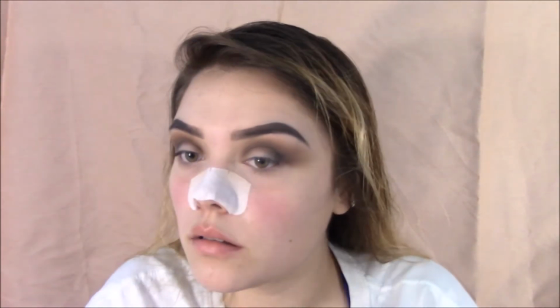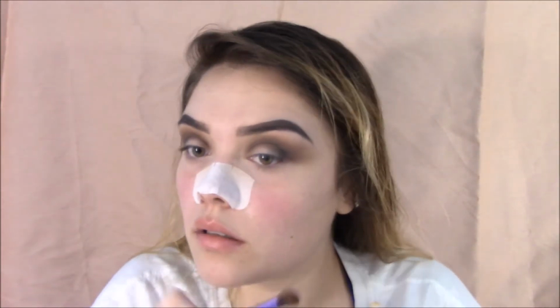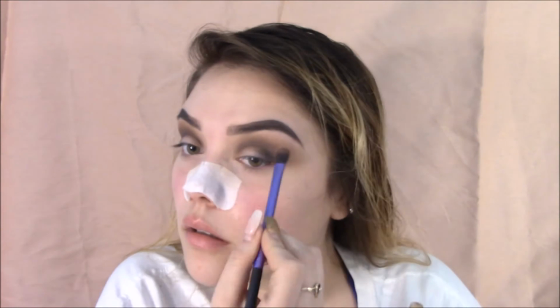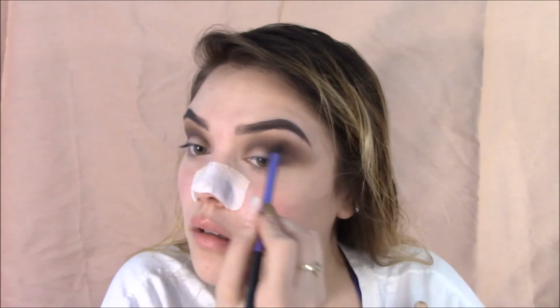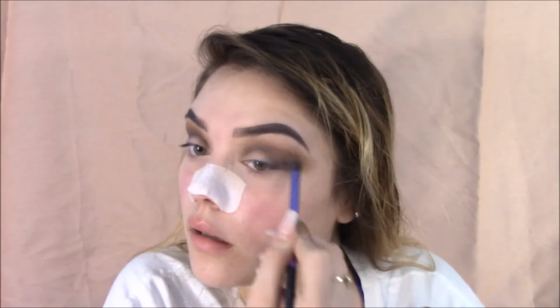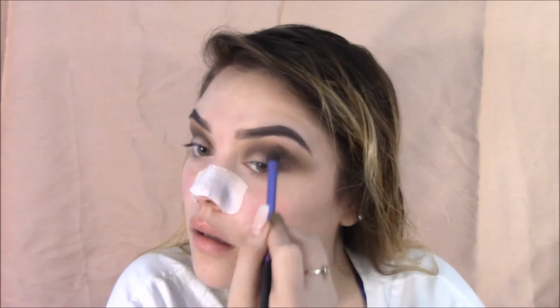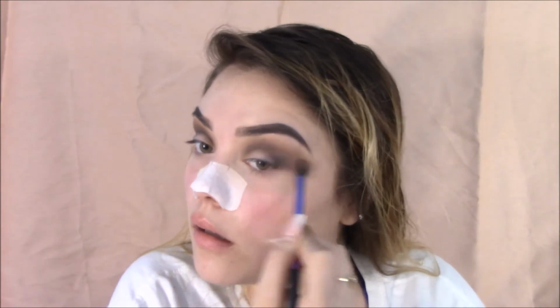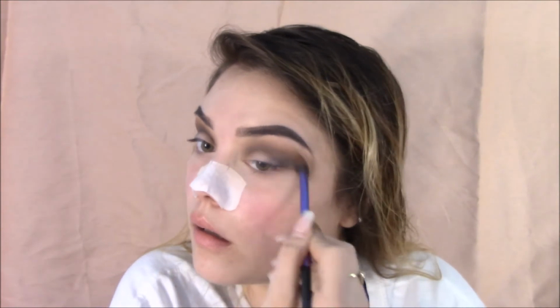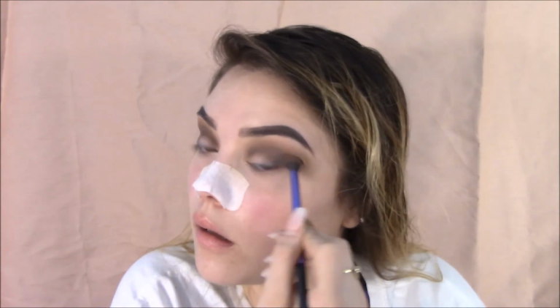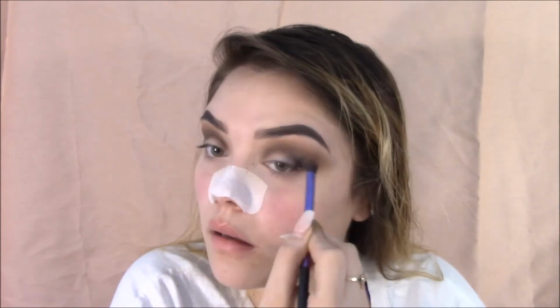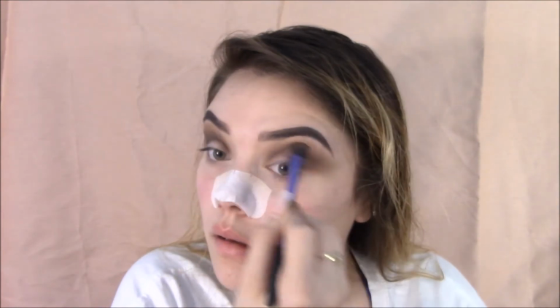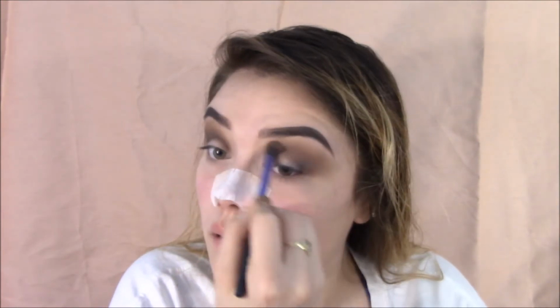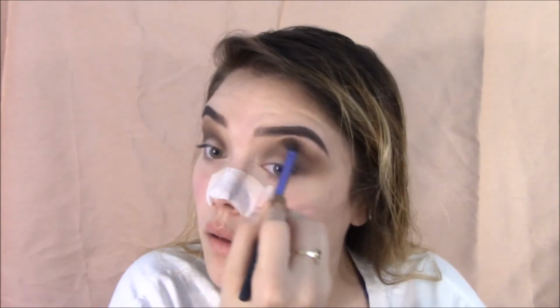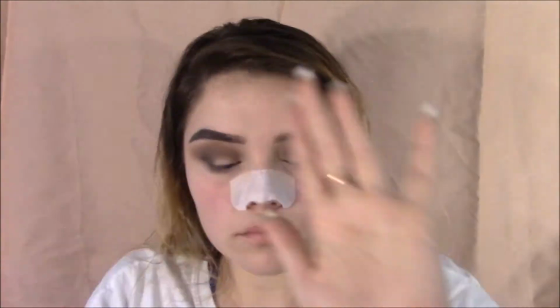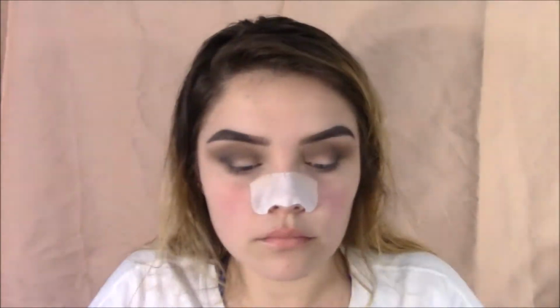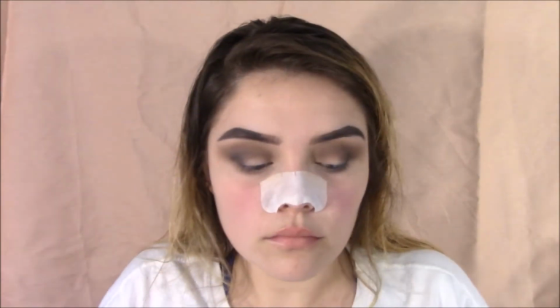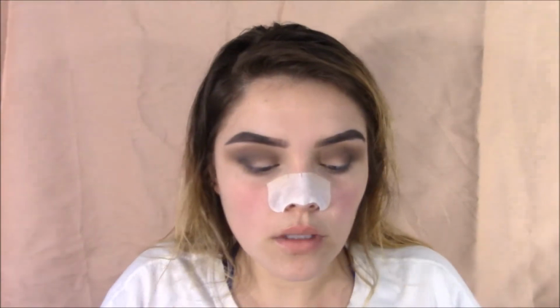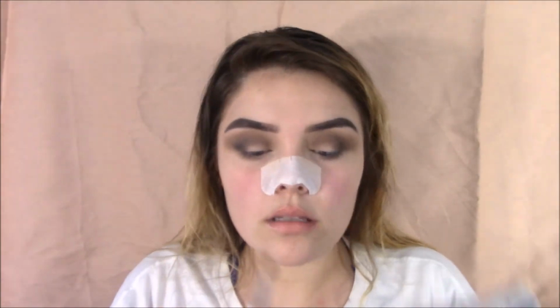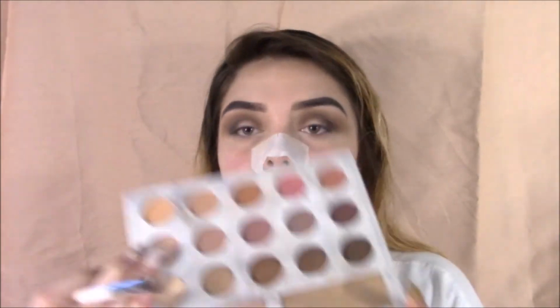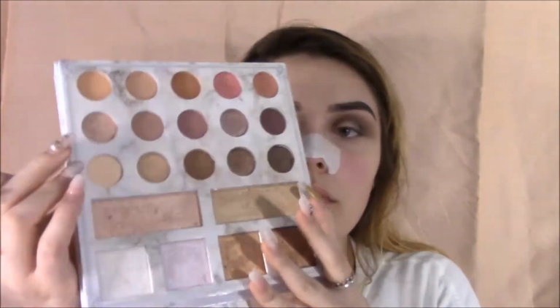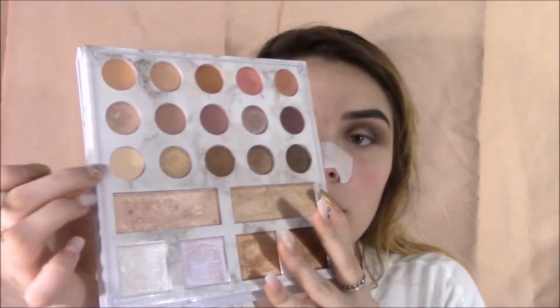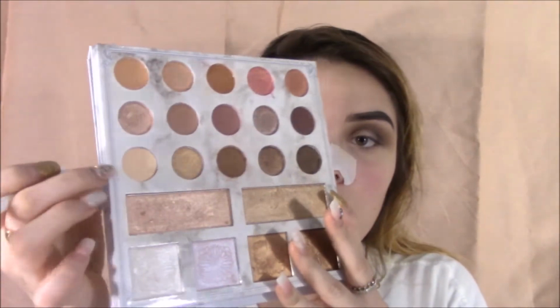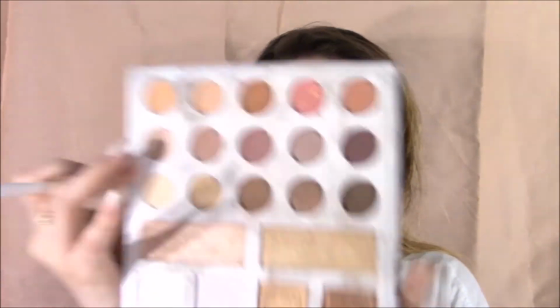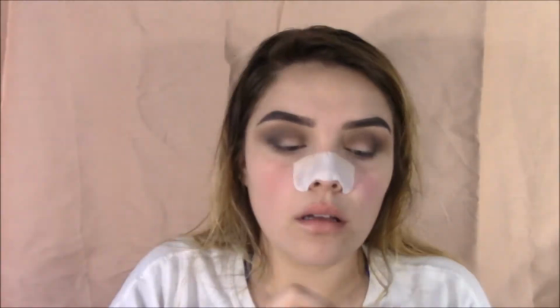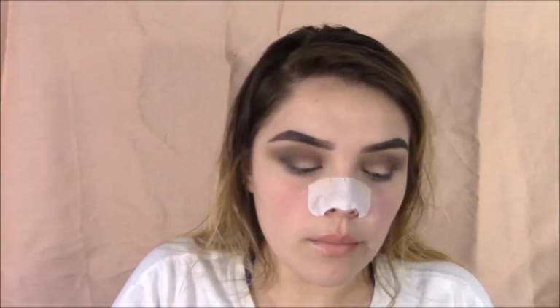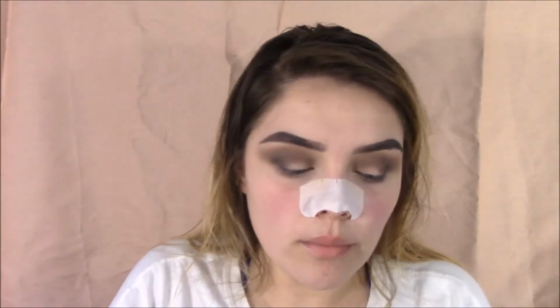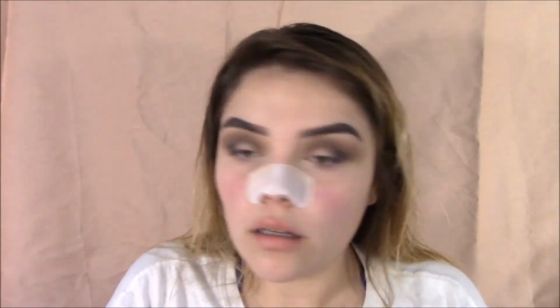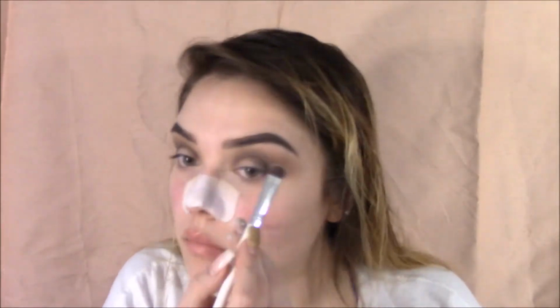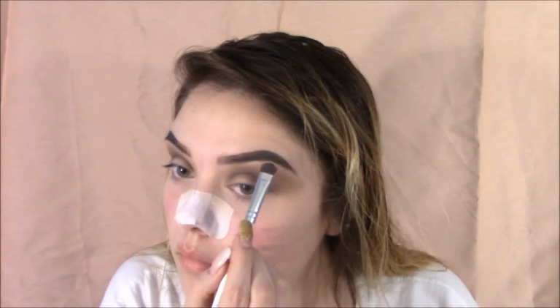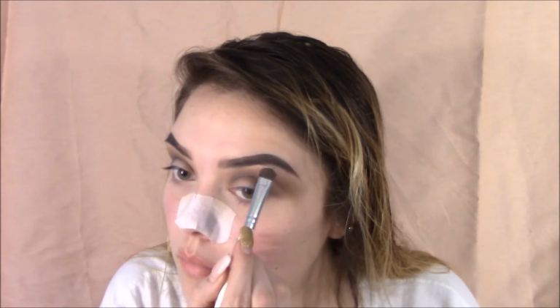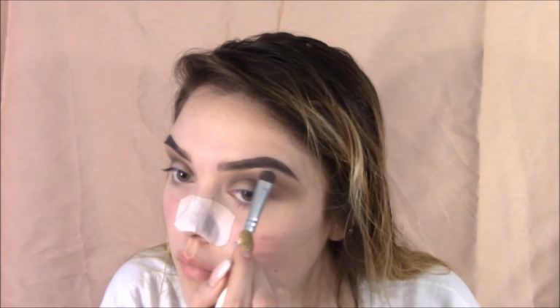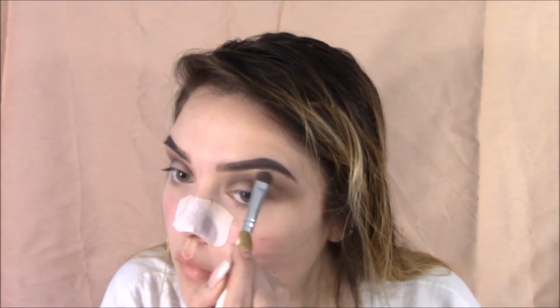Who does this? Wears baggy shirts to do their makeup so they can wipe their makeup on their shirt. That's totally me.